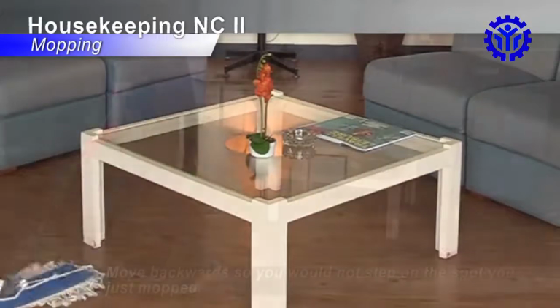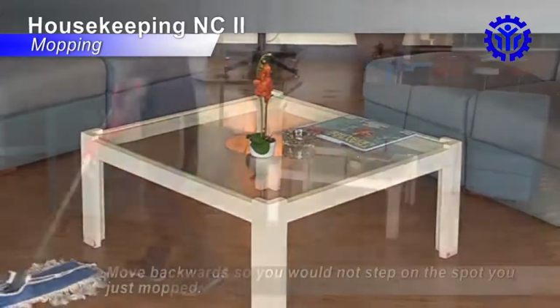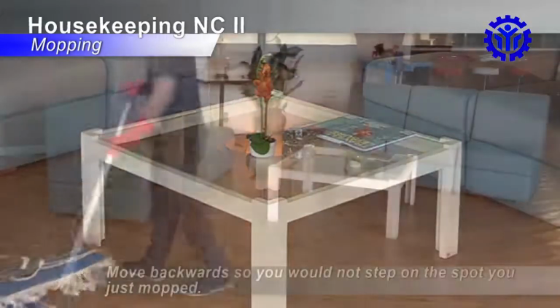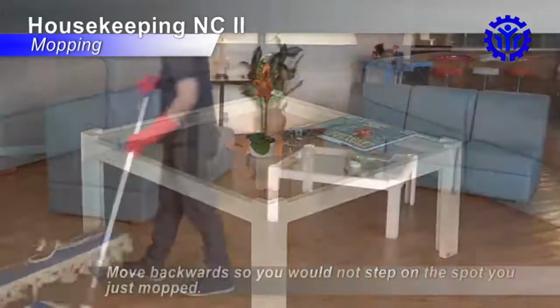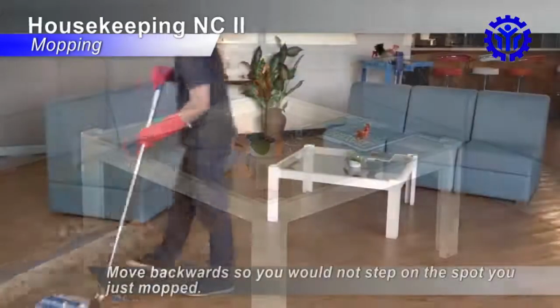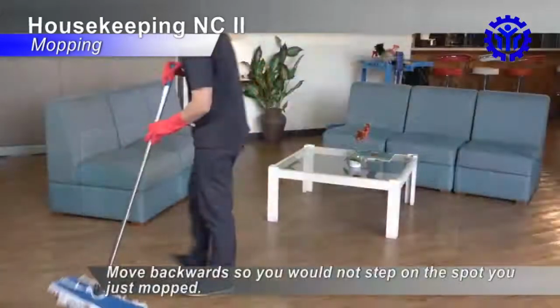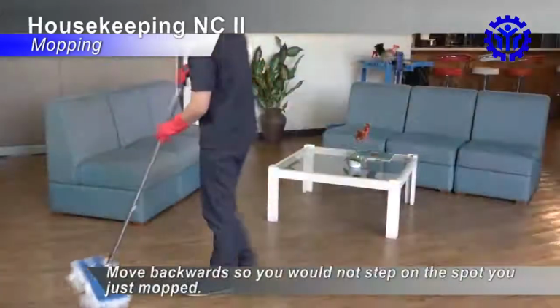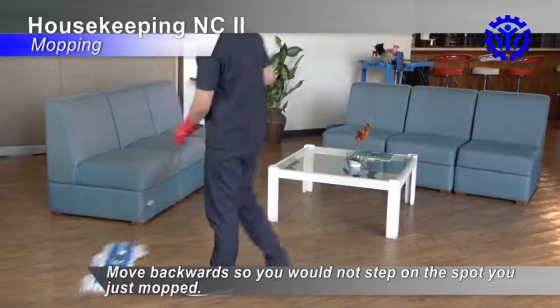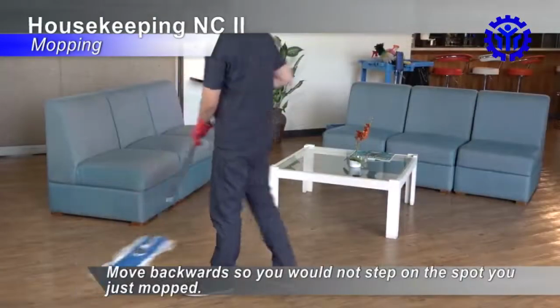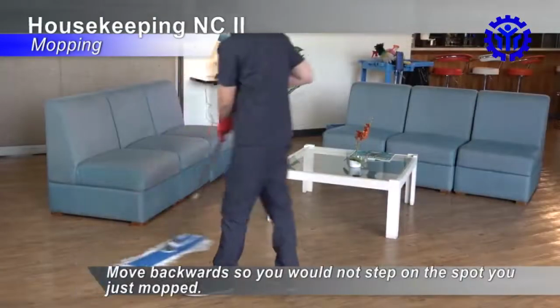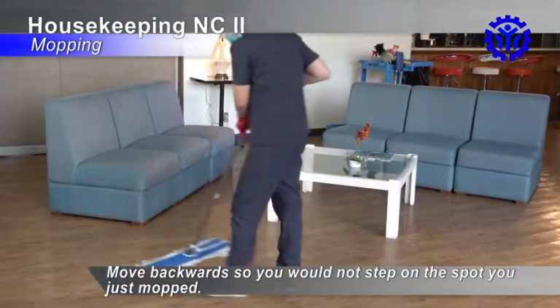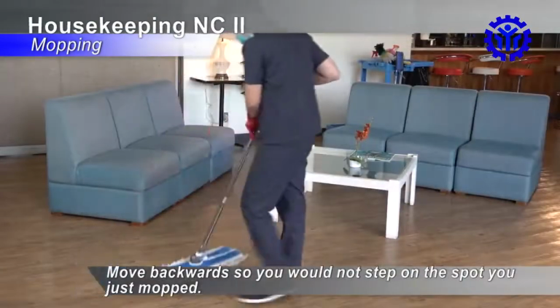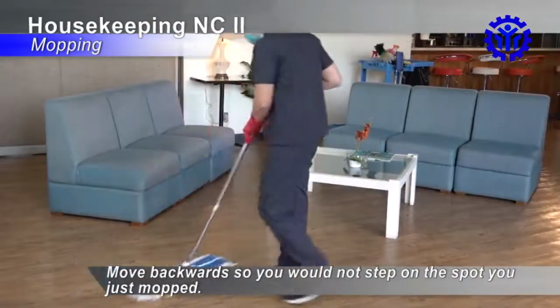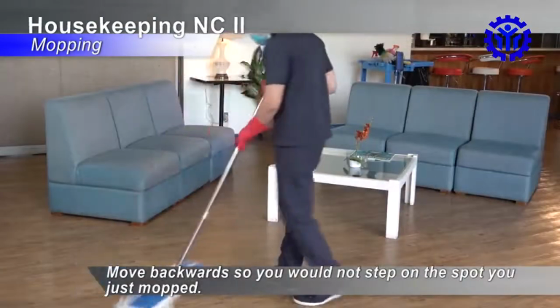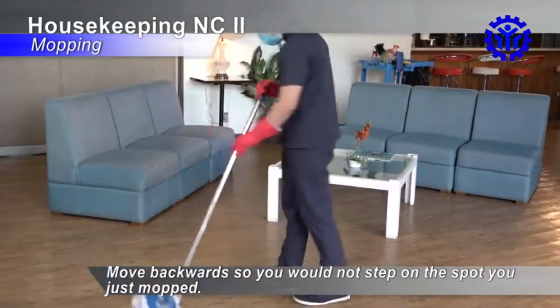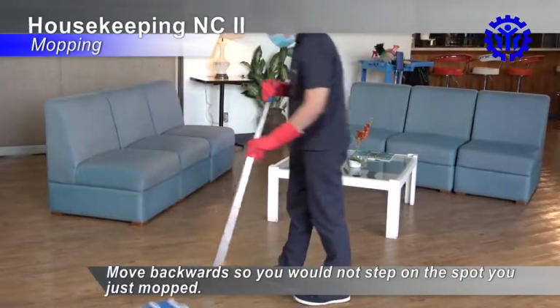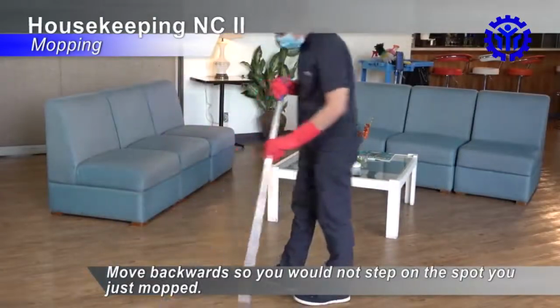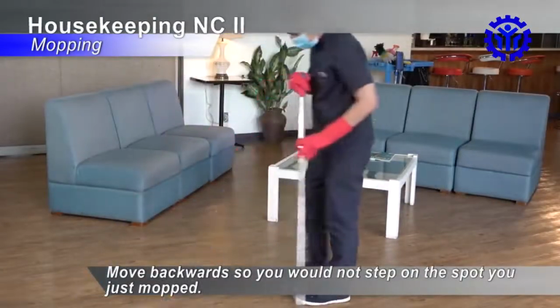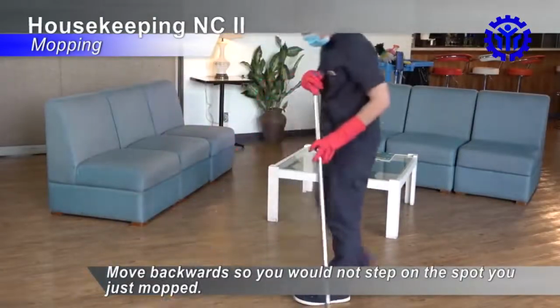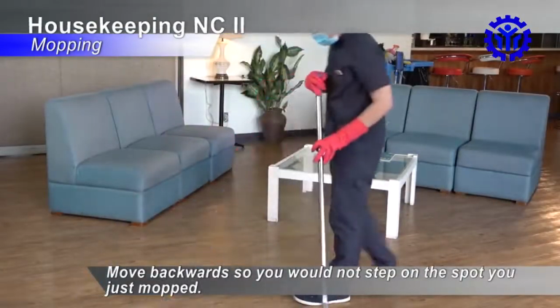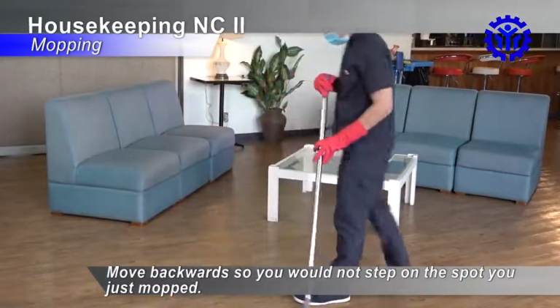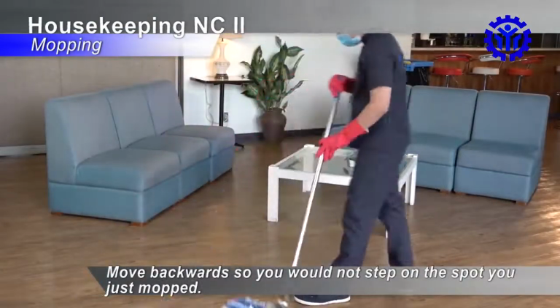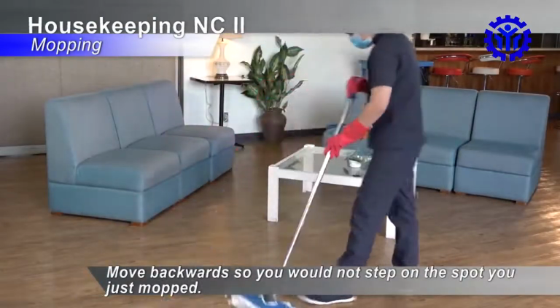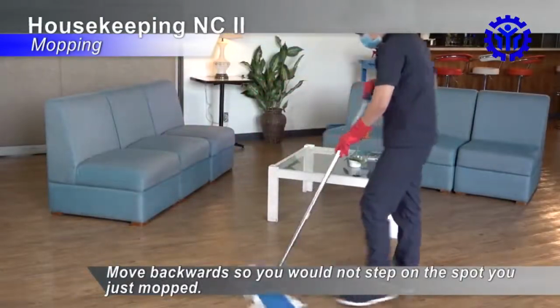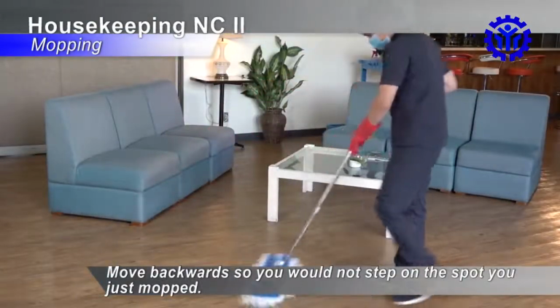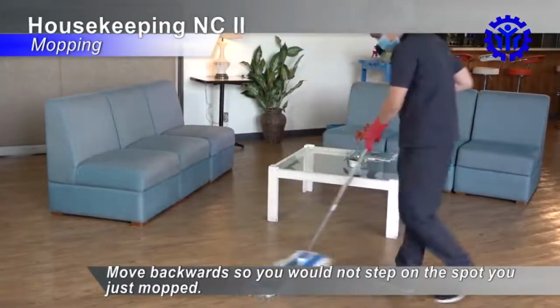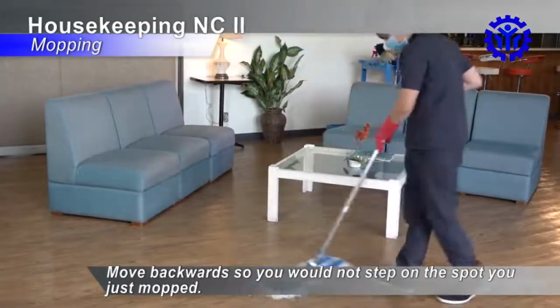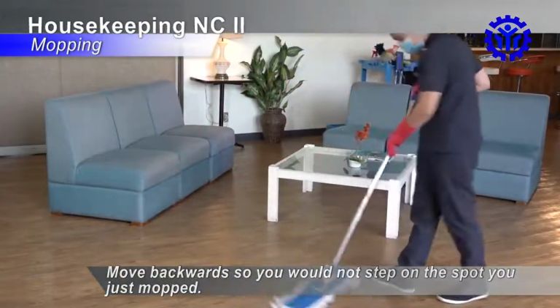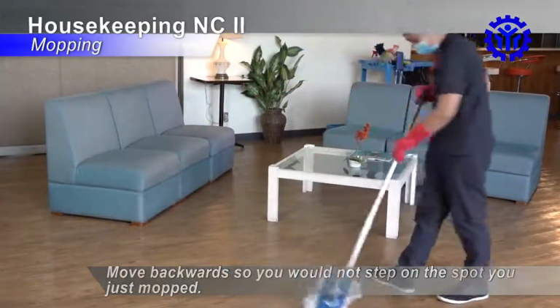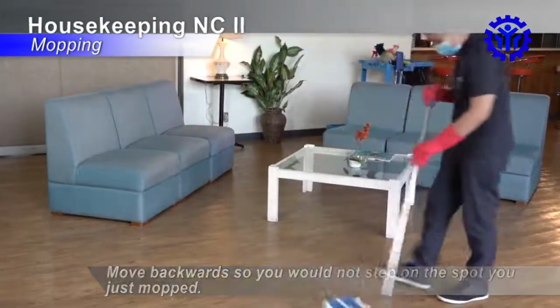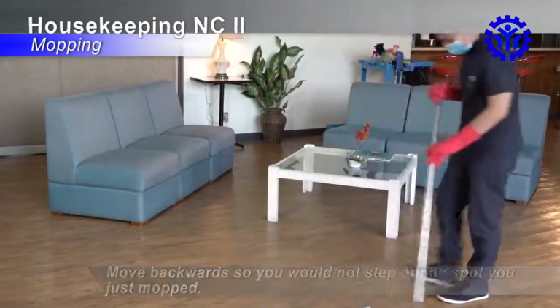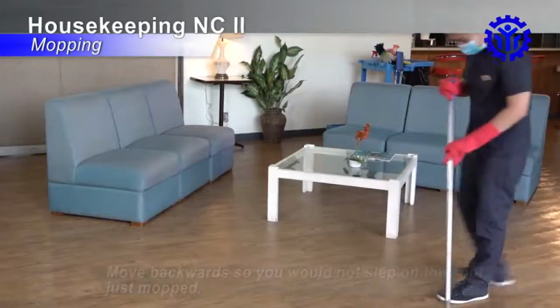Move backwards so you would not step on the spot you just mopped.